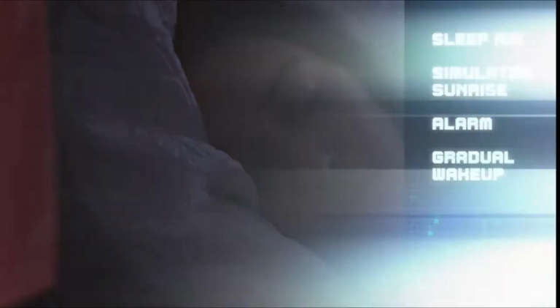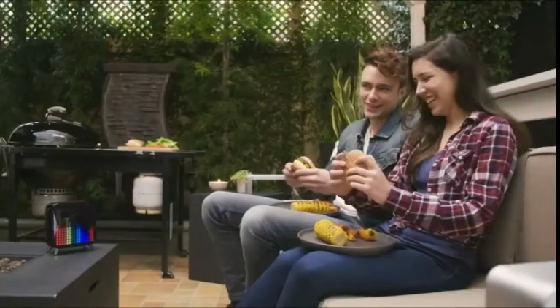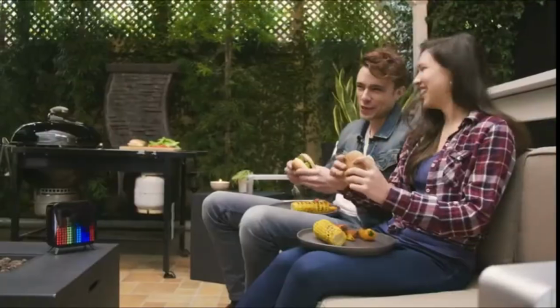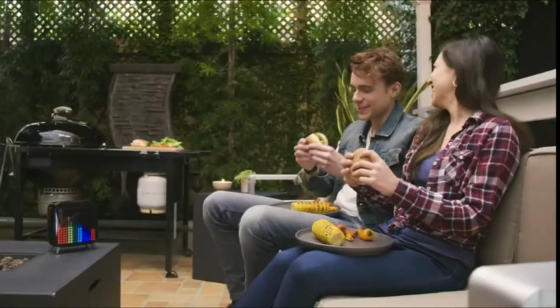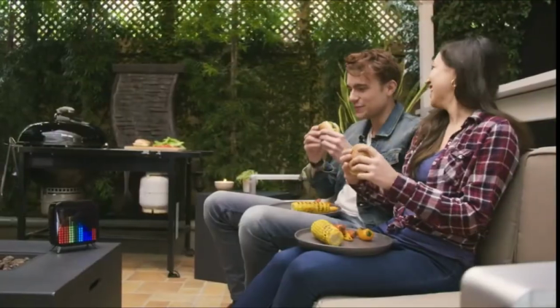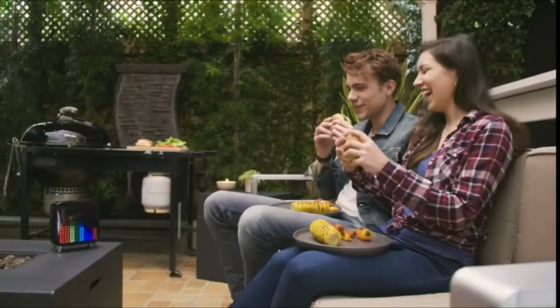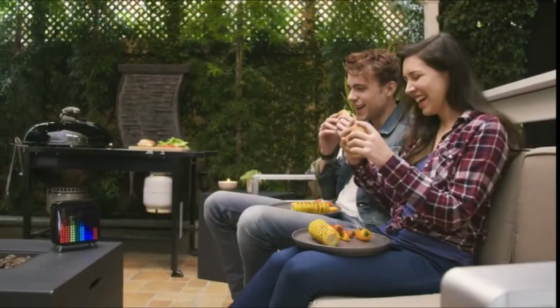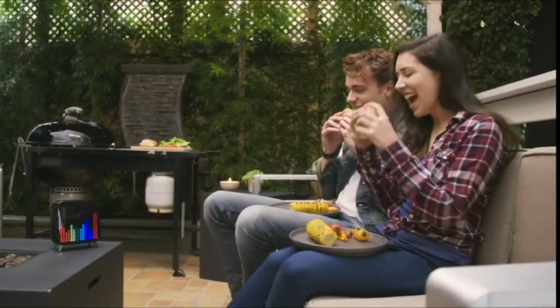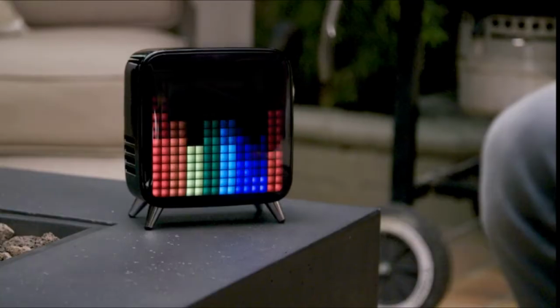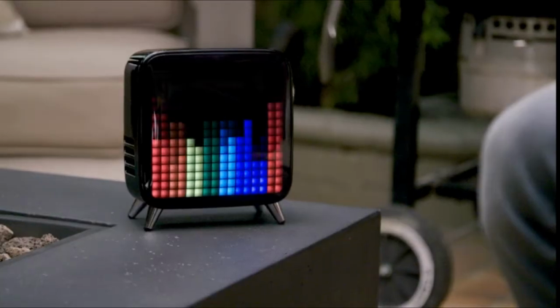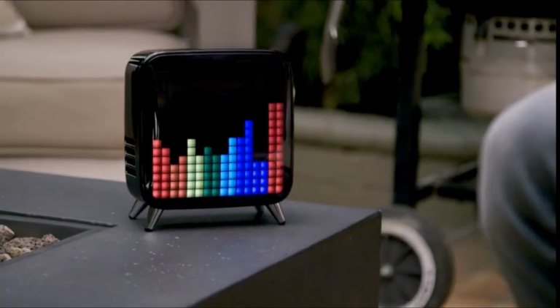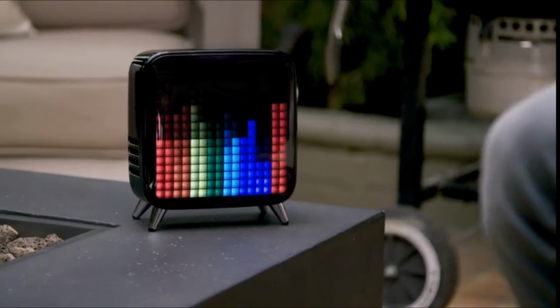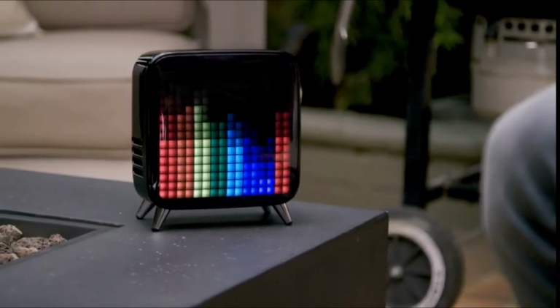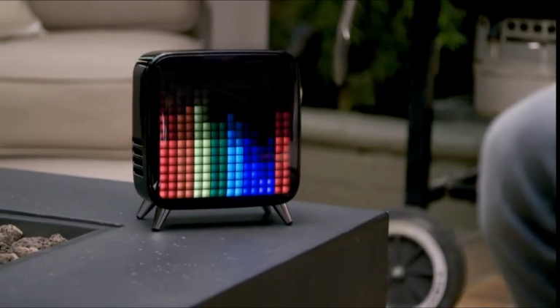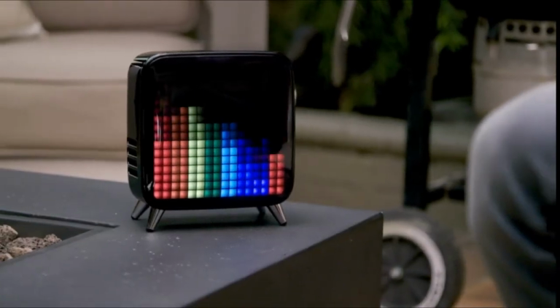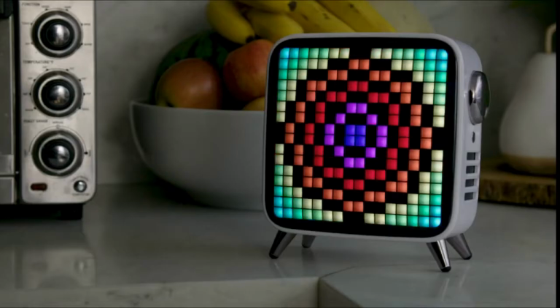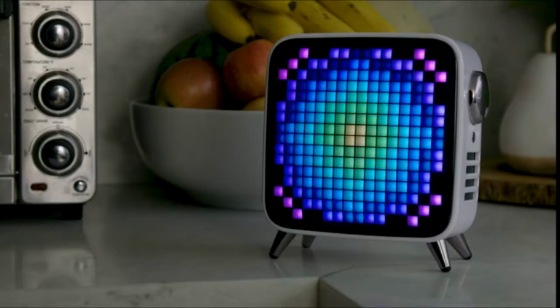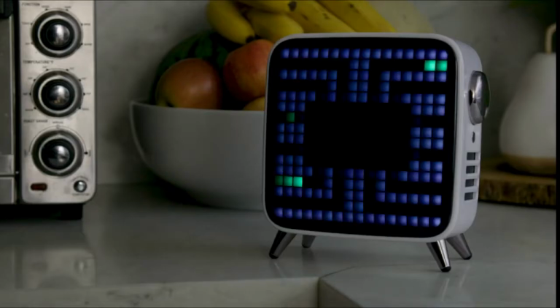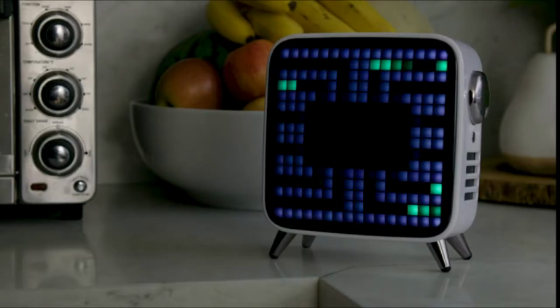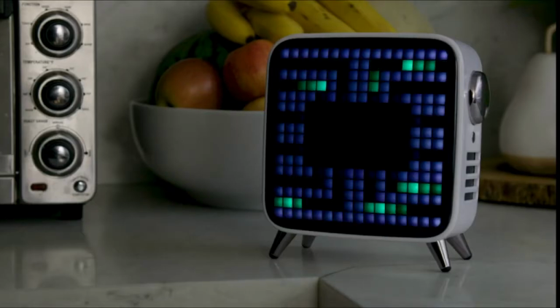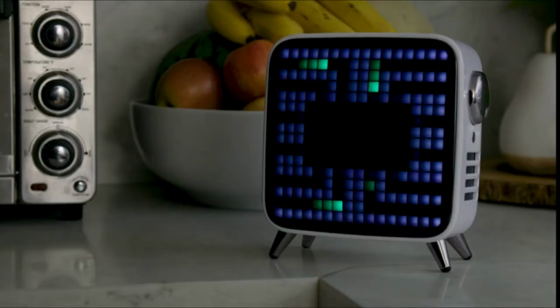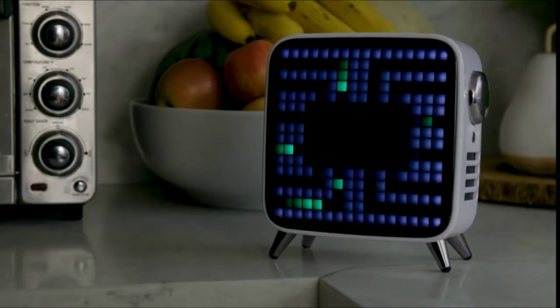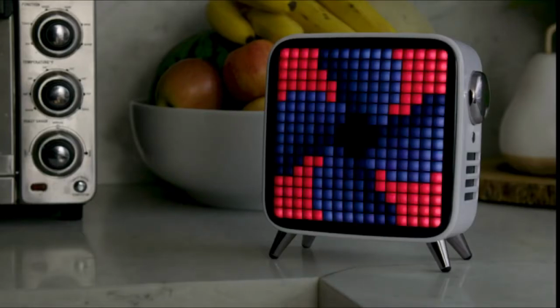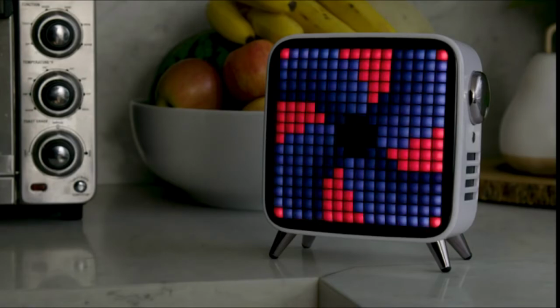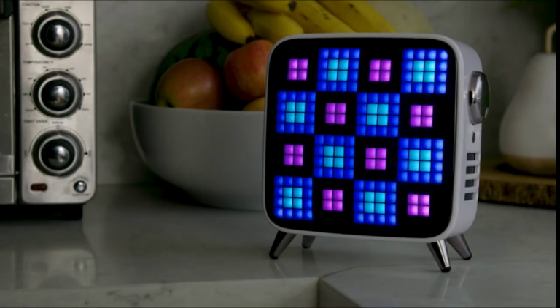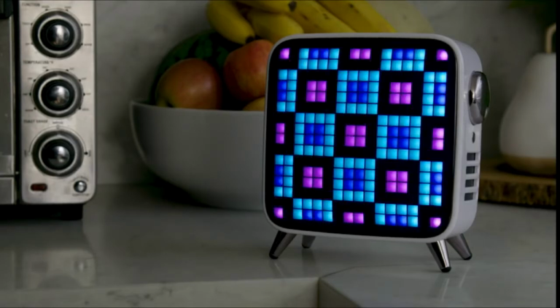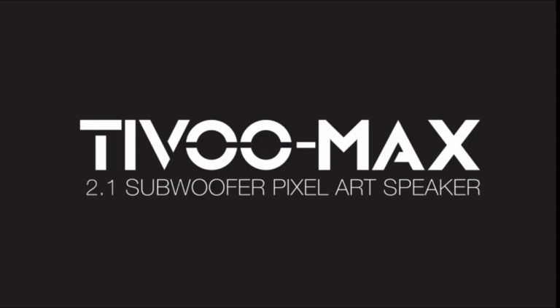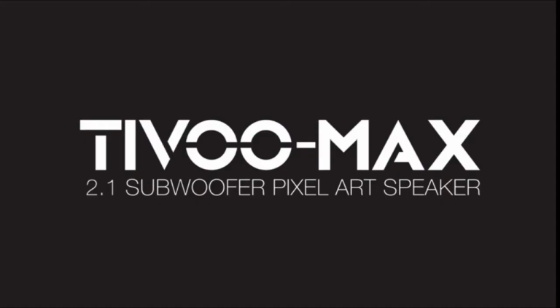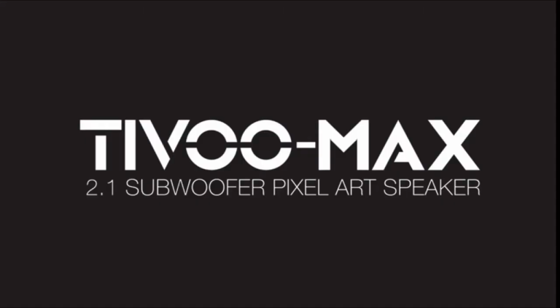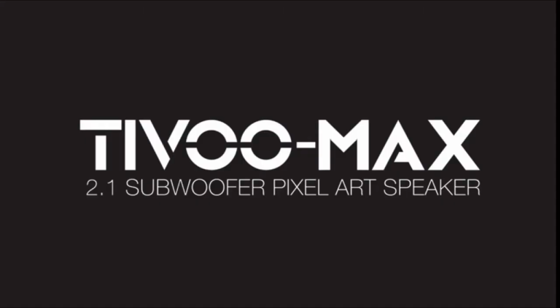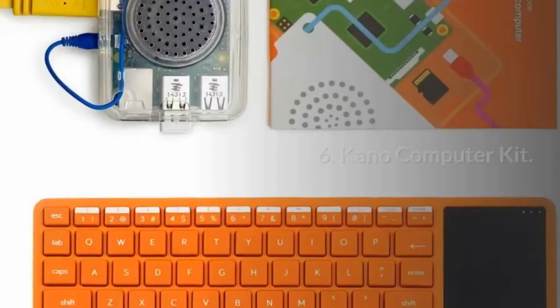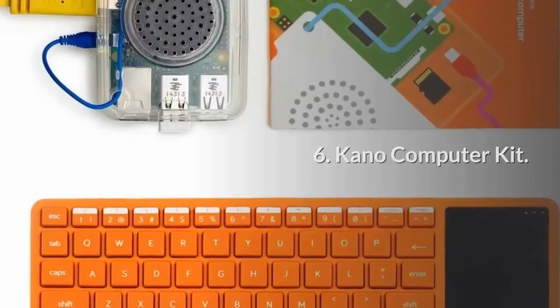Don't let your Bluetooth speaker be a black spot in your life. Light up your audio with TiVoomax.